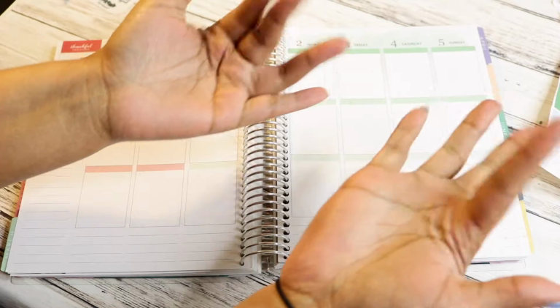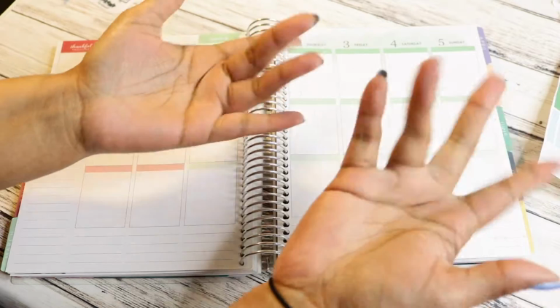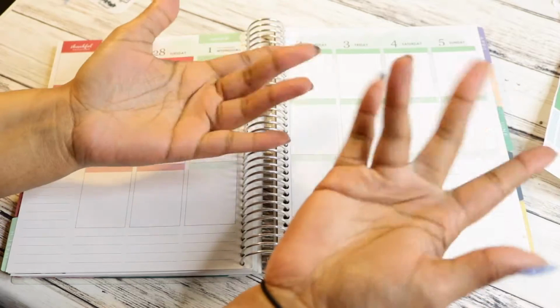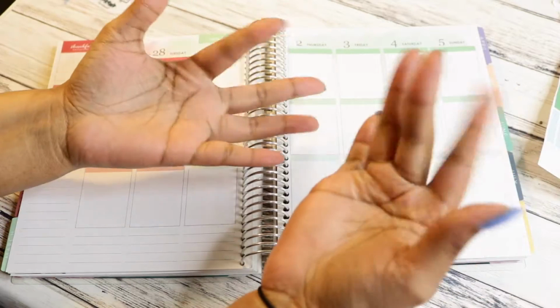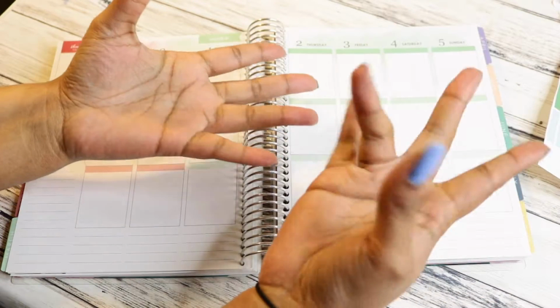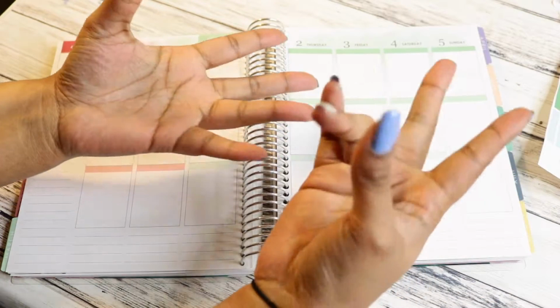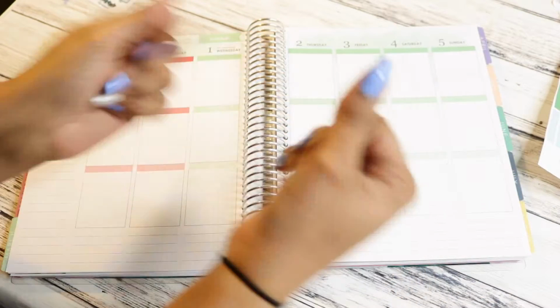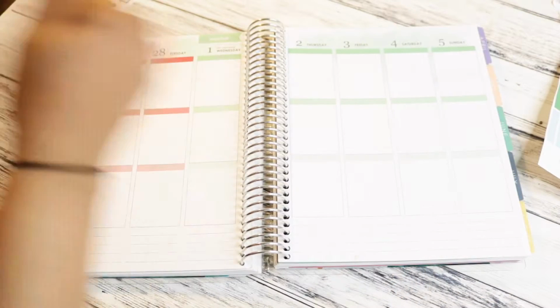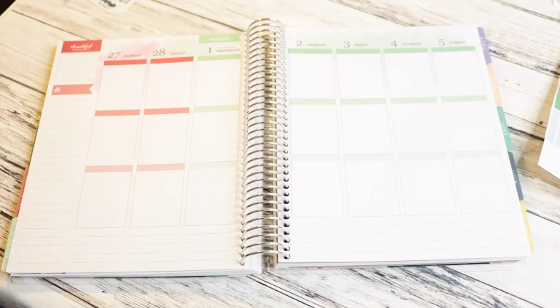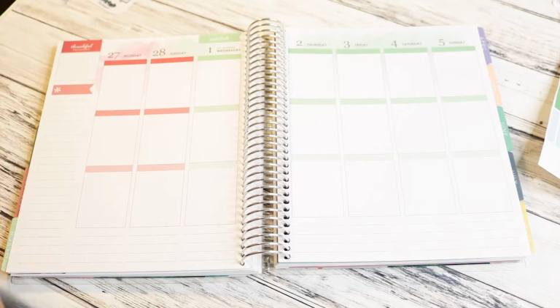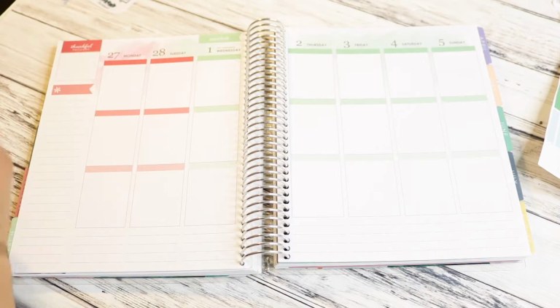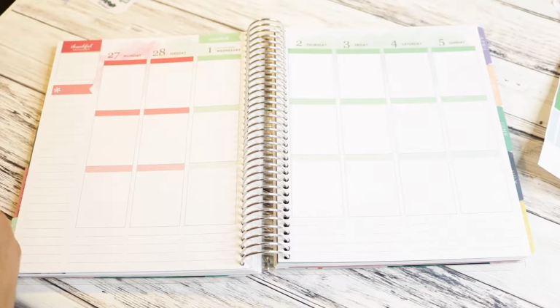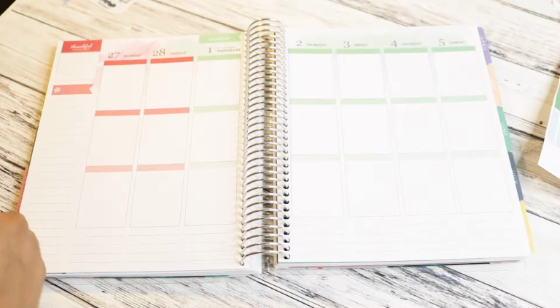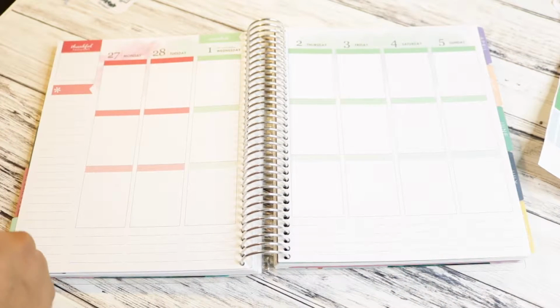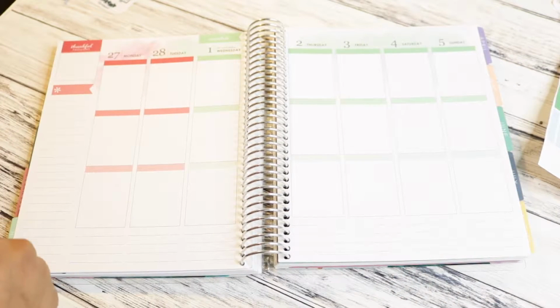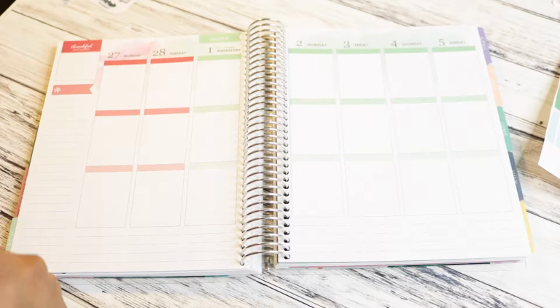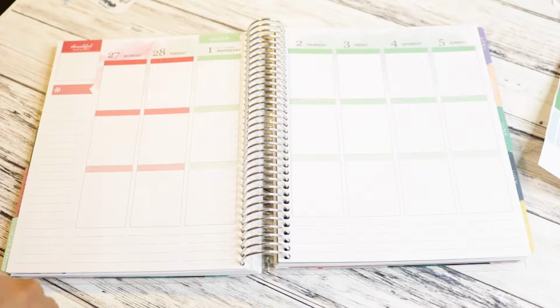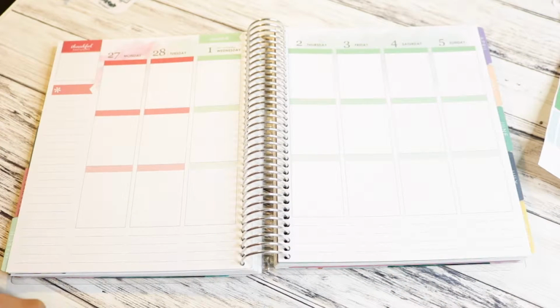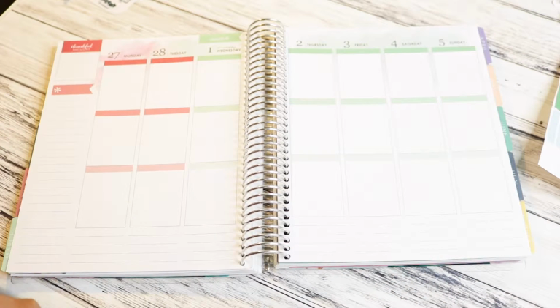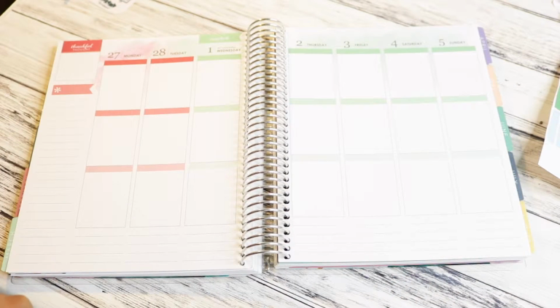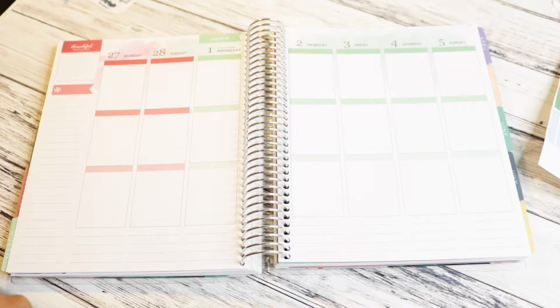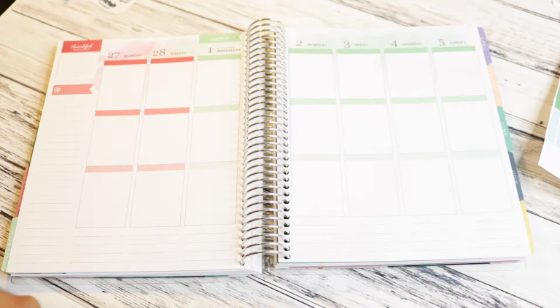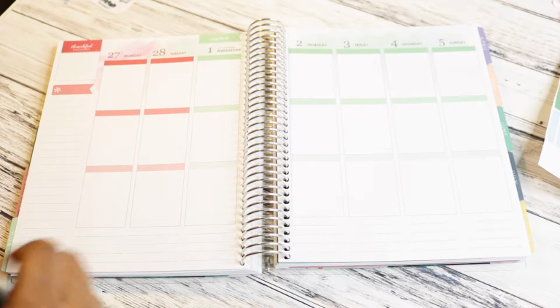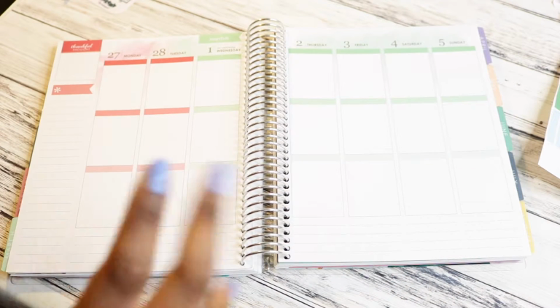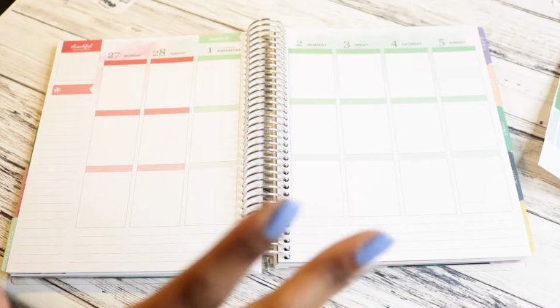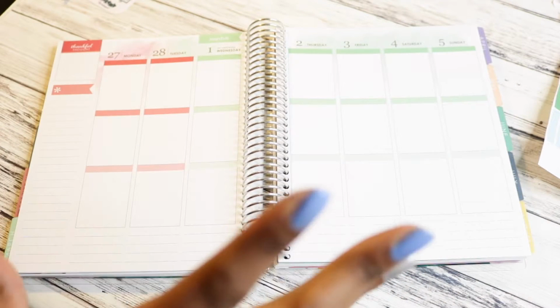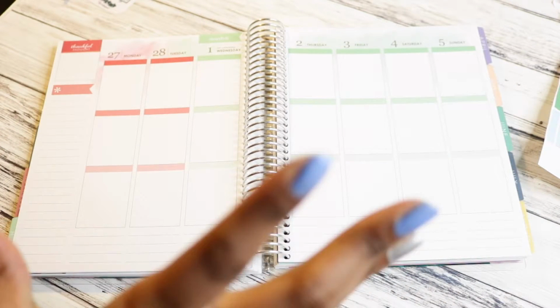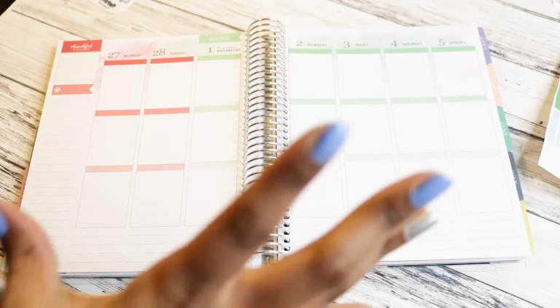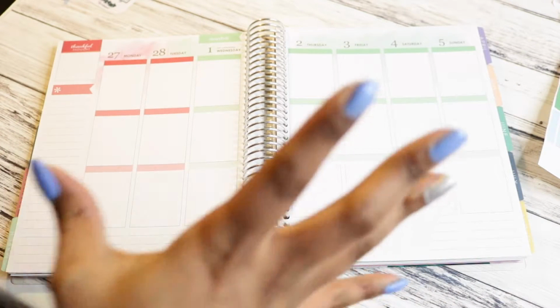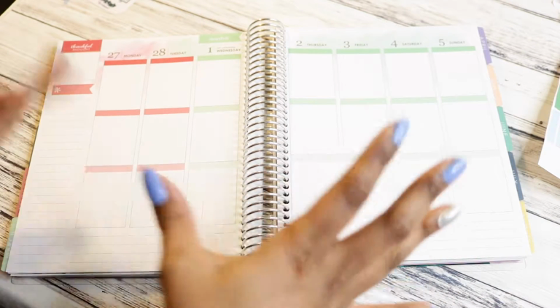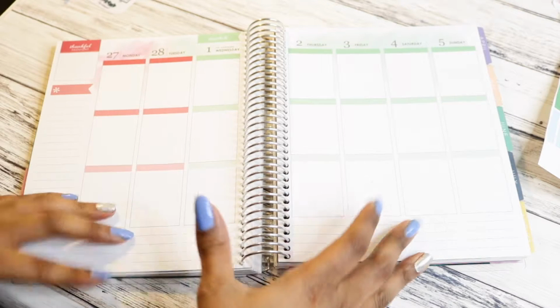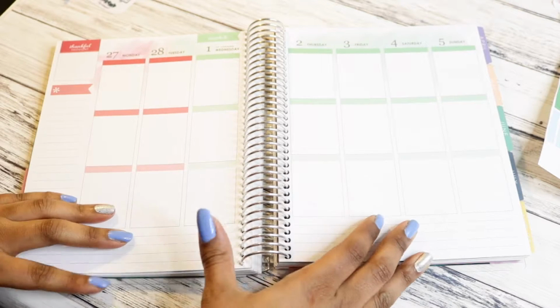Hi everyone! Coming back at you with another planning video. I'm gonna do a plan with me for this week.